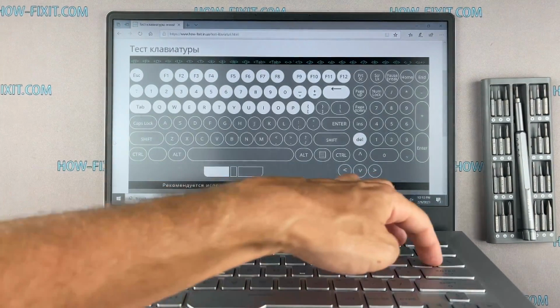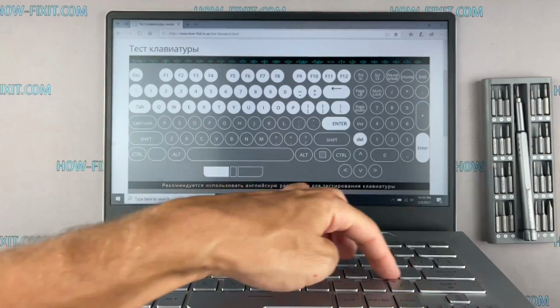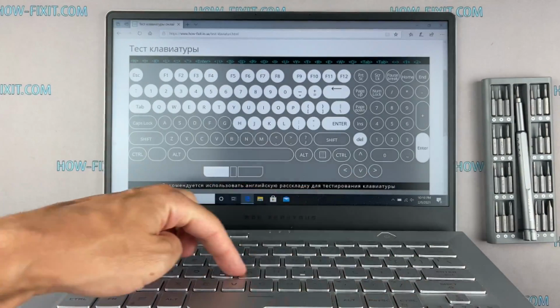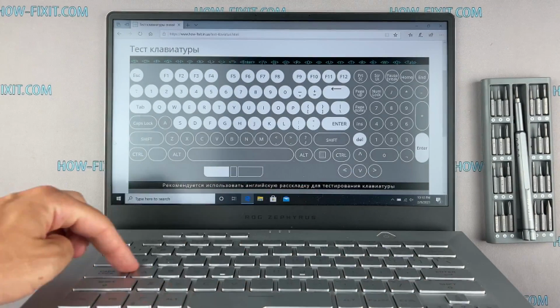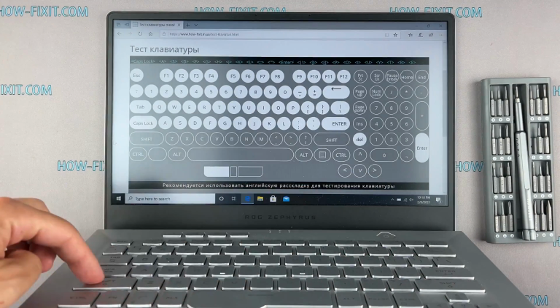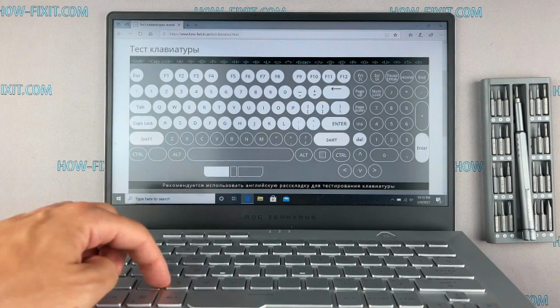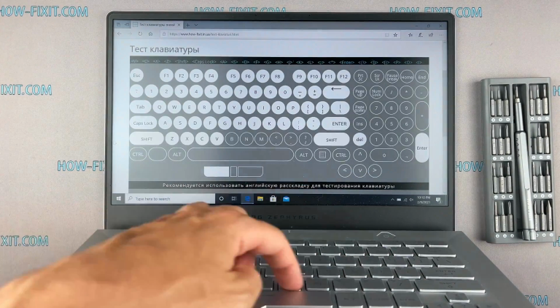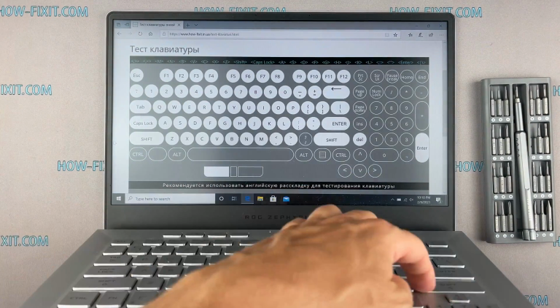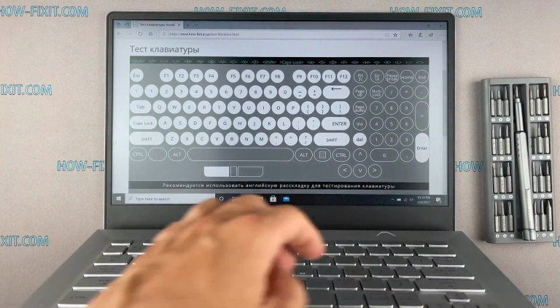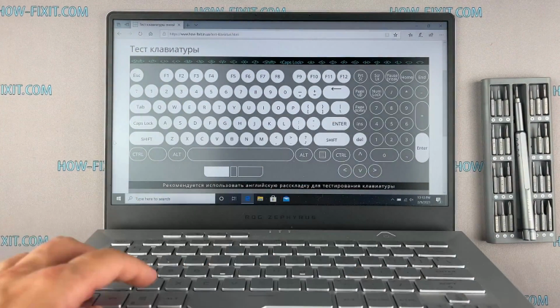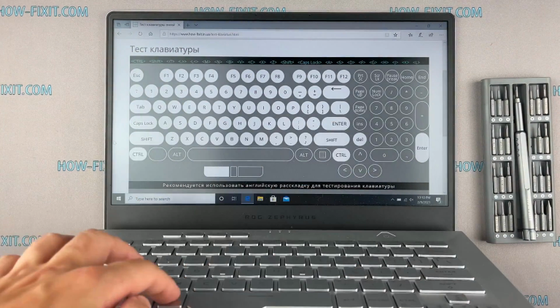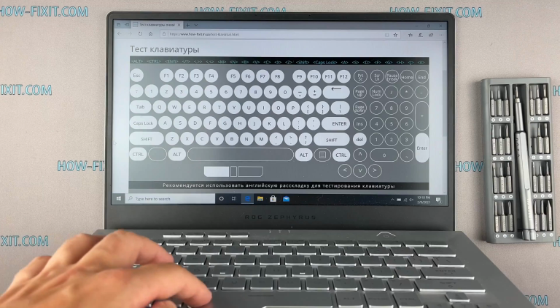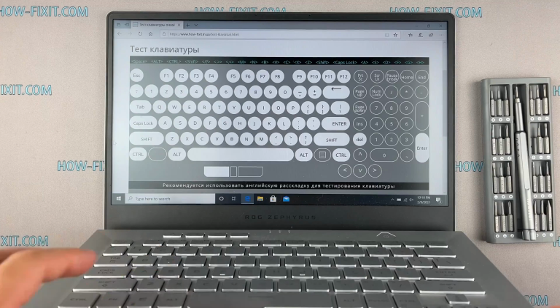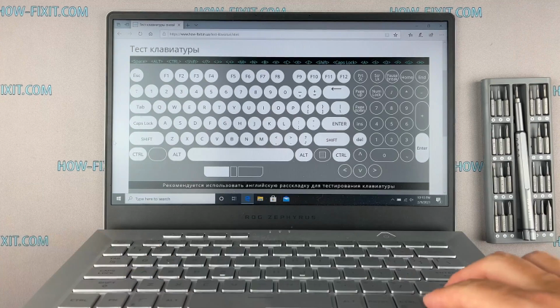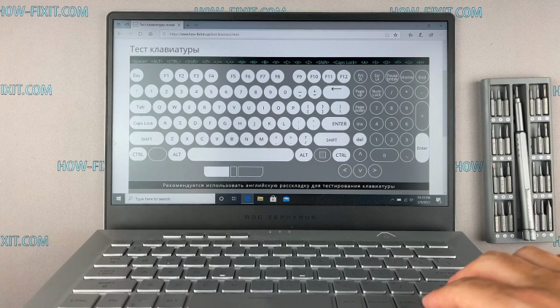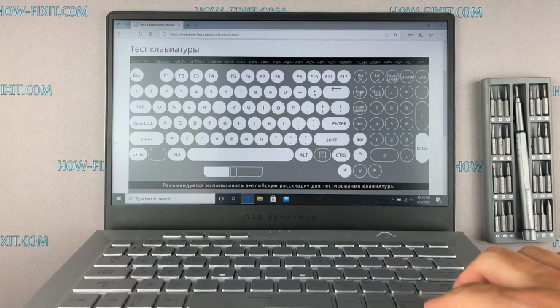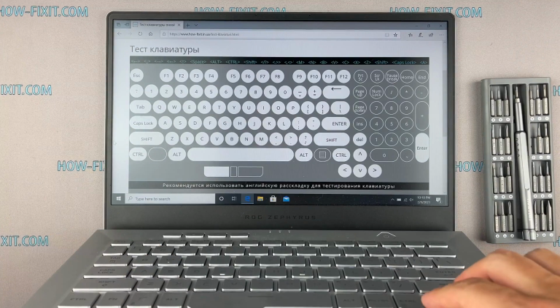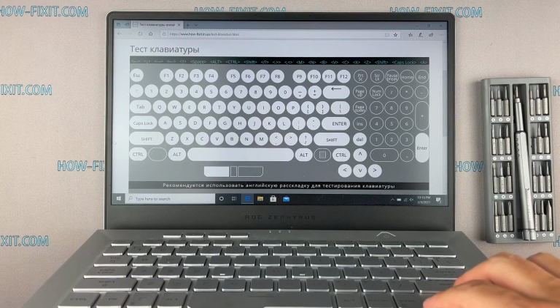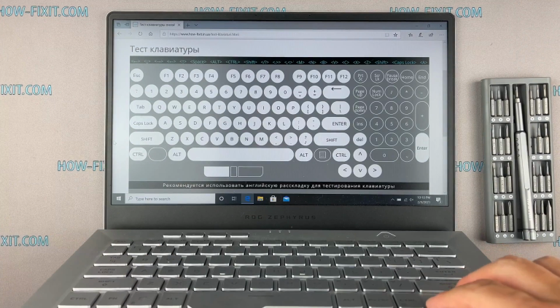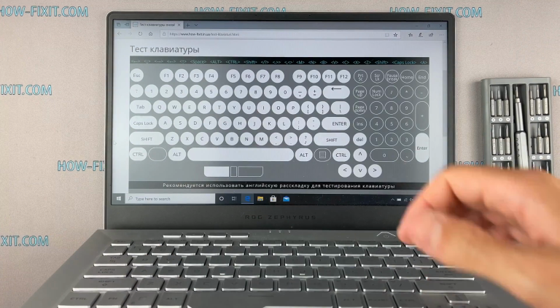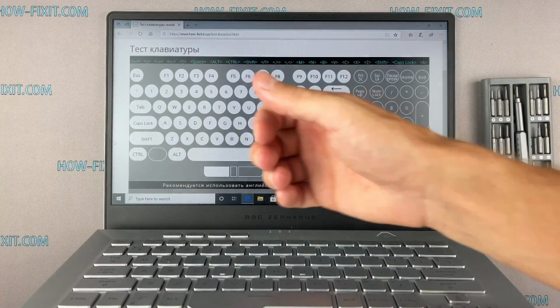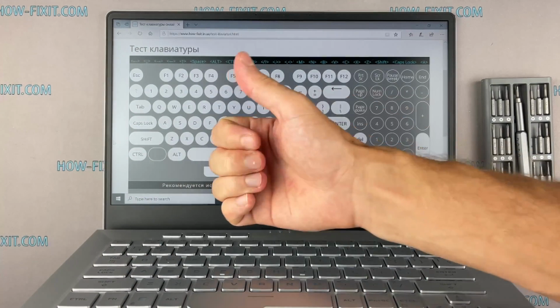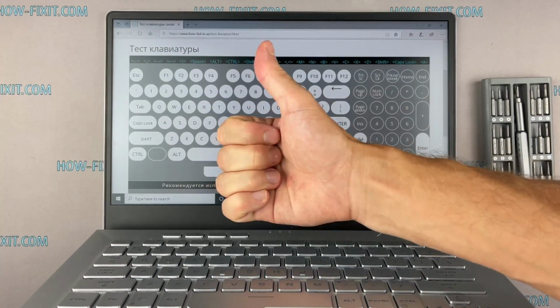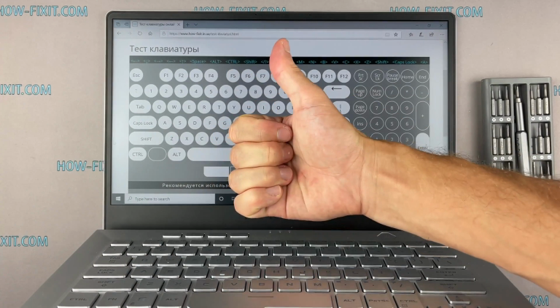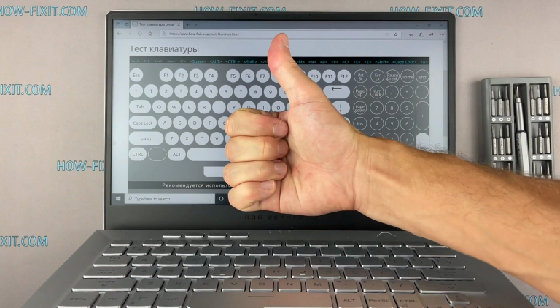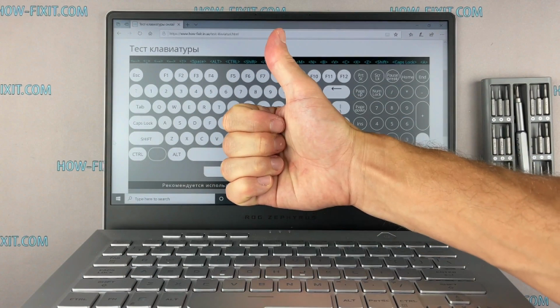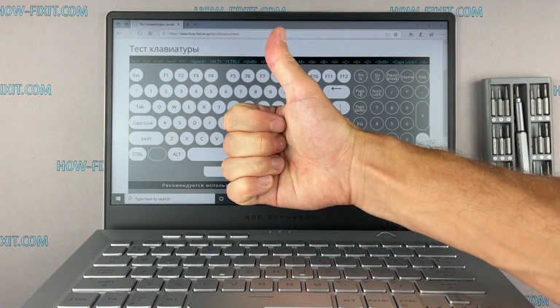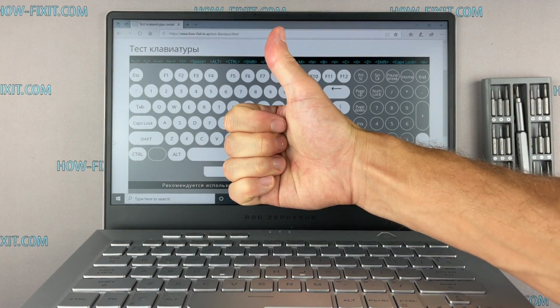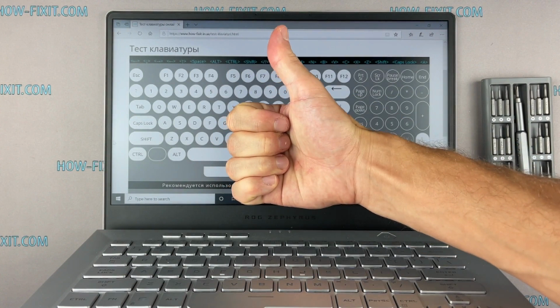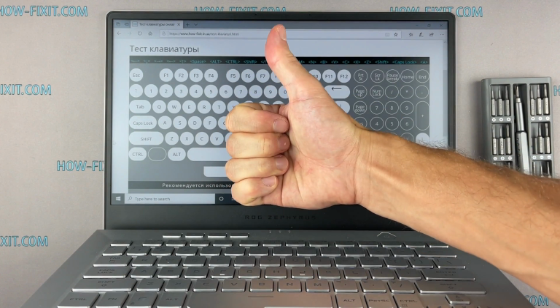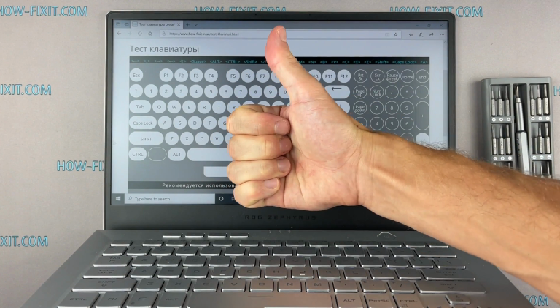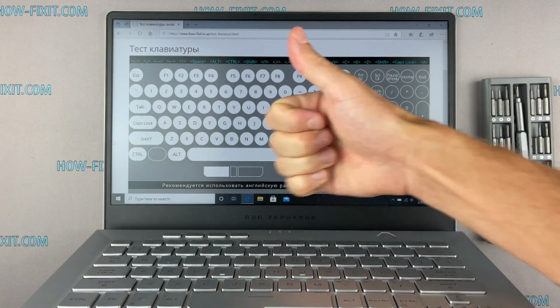Thank you. You were on HowFixit, and see you guys next time.